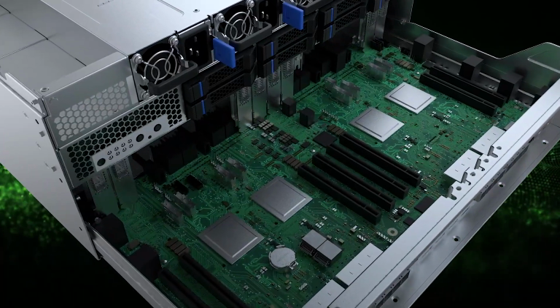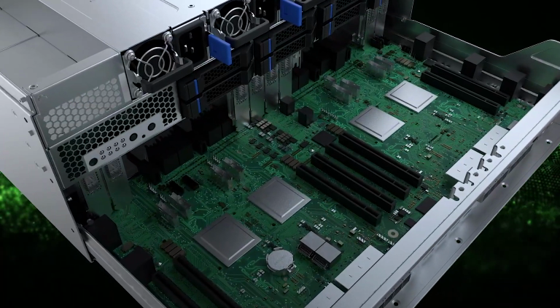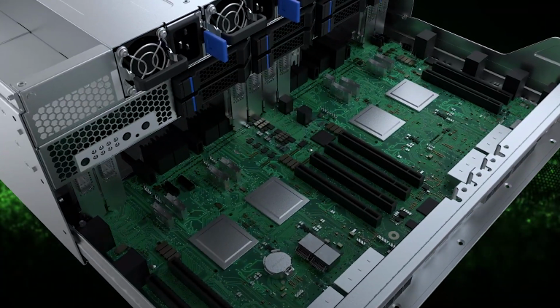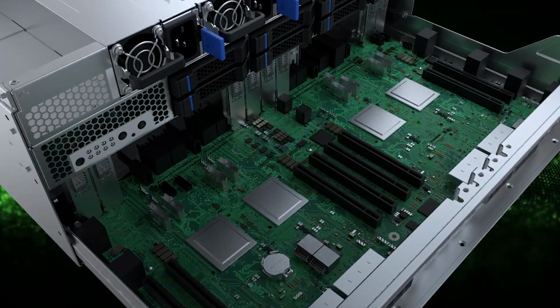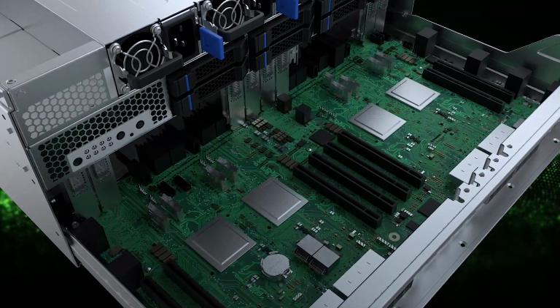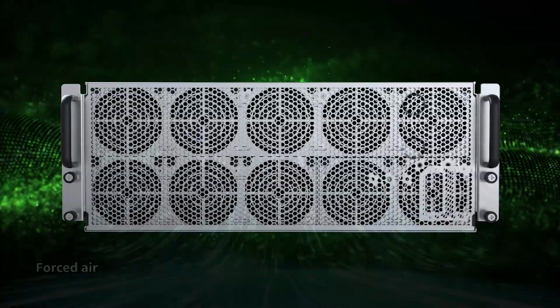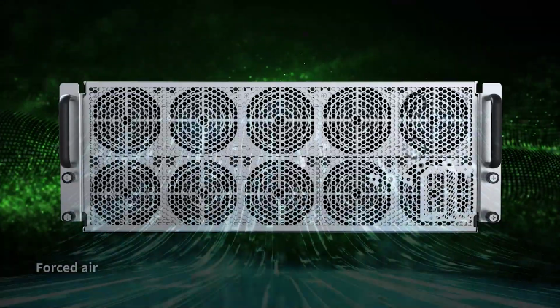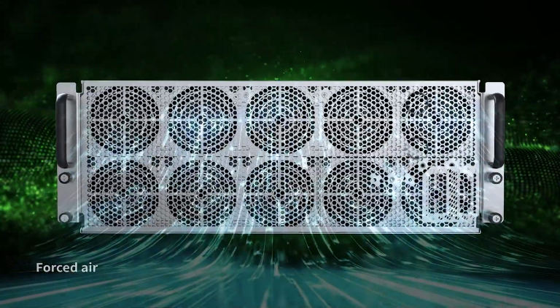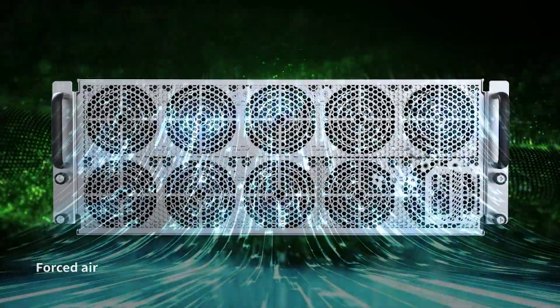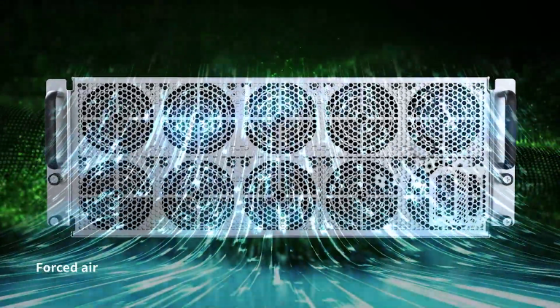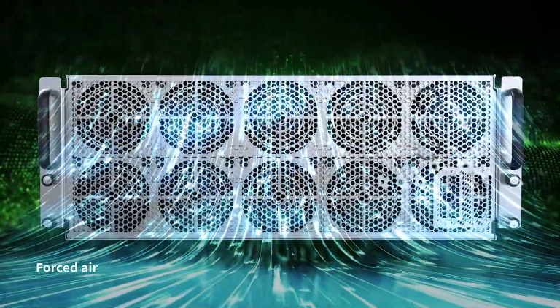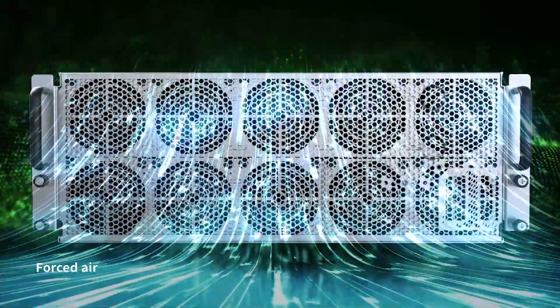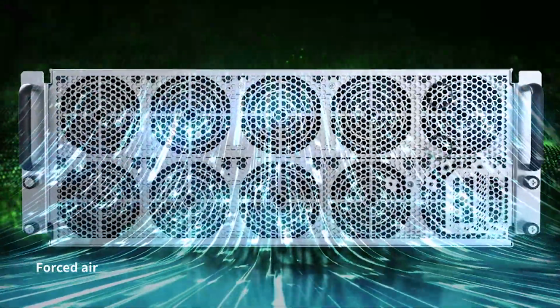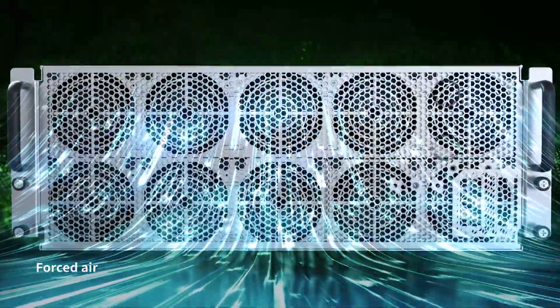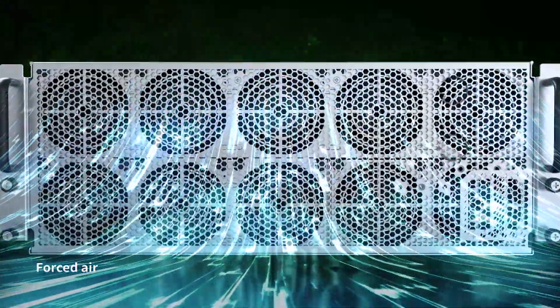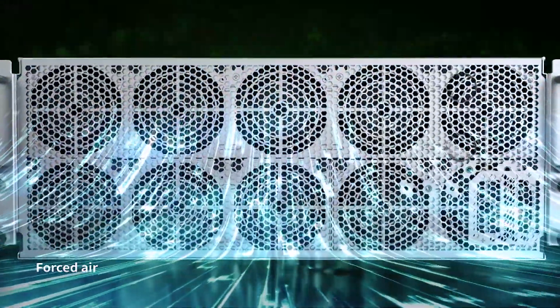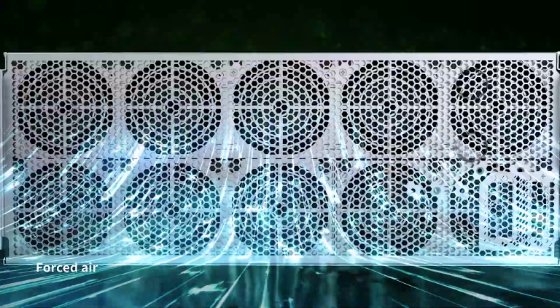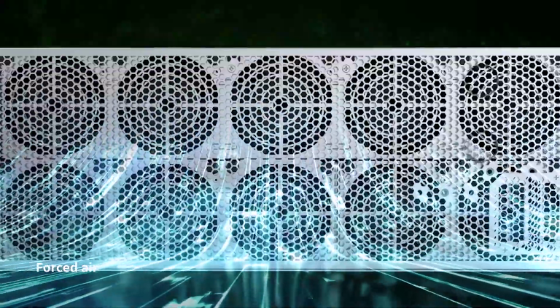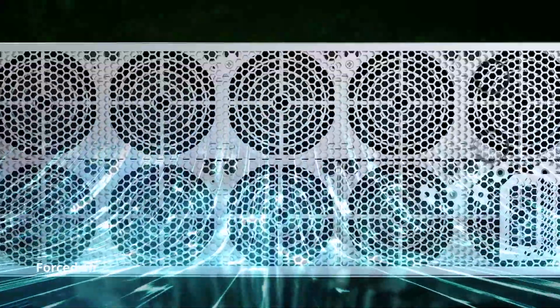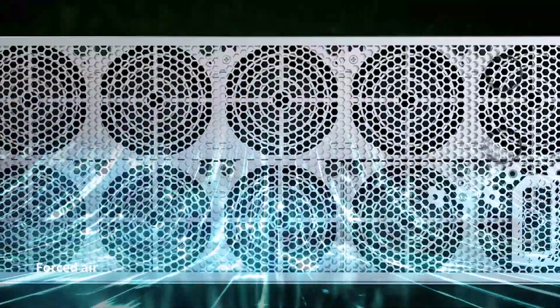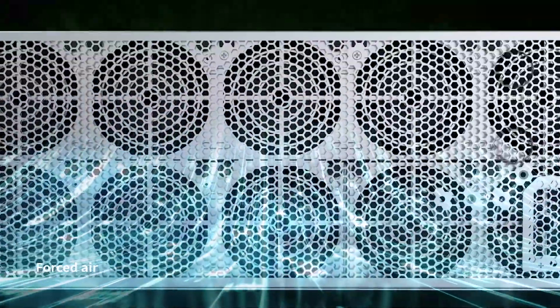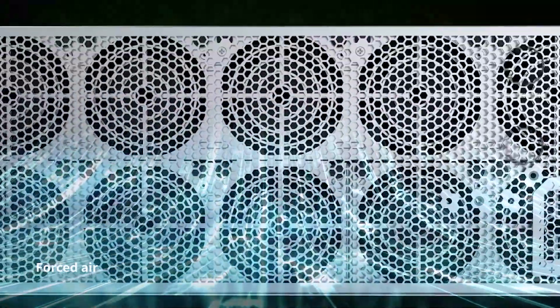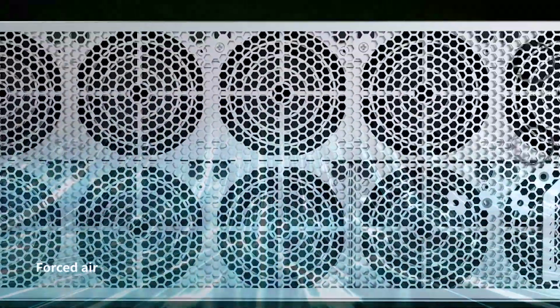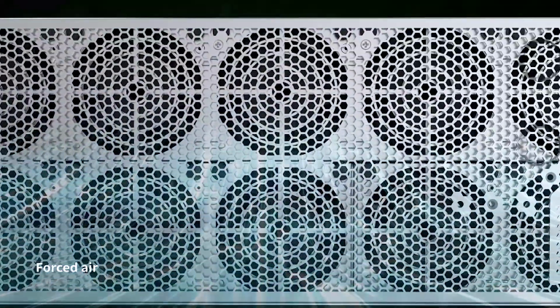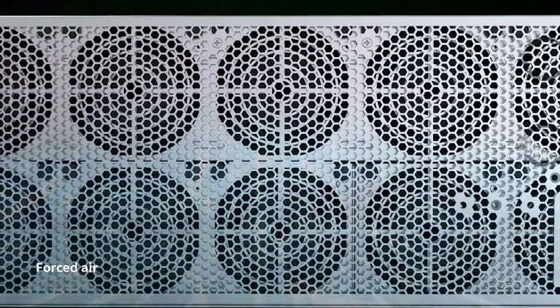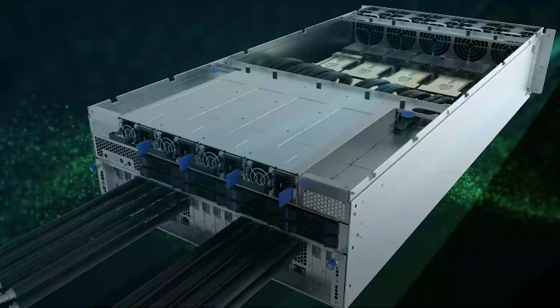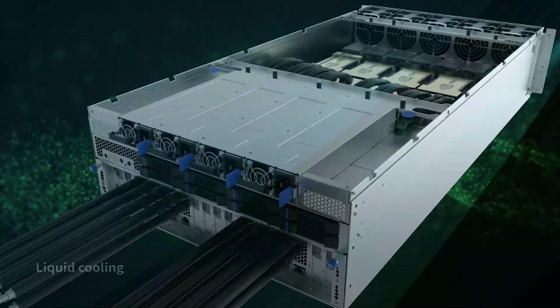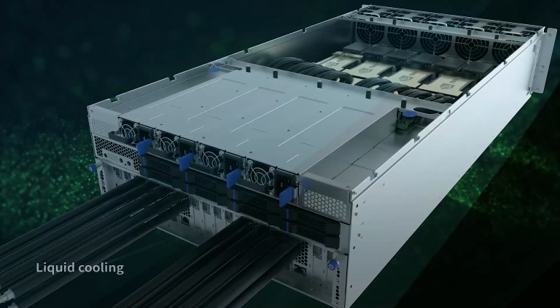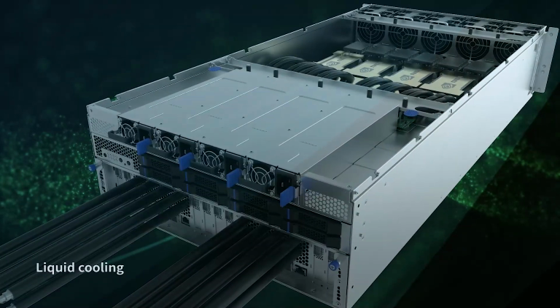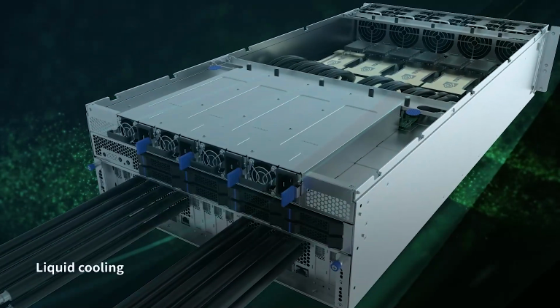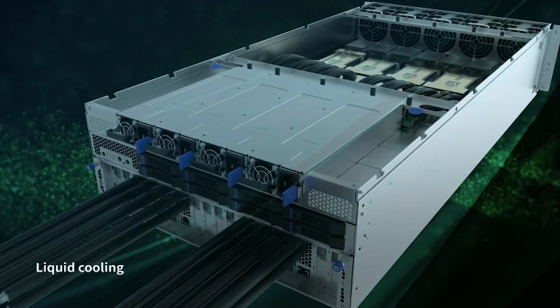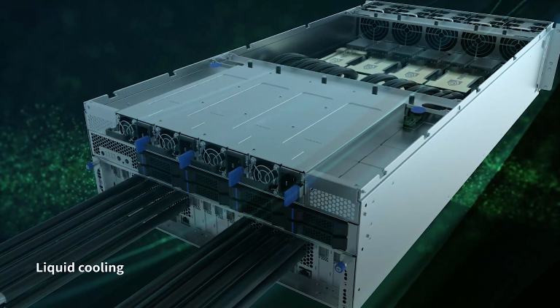In addition, RIPERIOR comes with a flexible cooling system that provides two cooling solutions: forced air and liquid cooling.